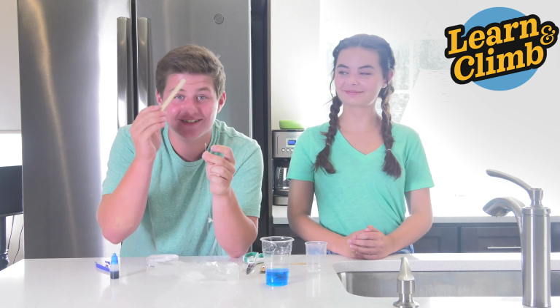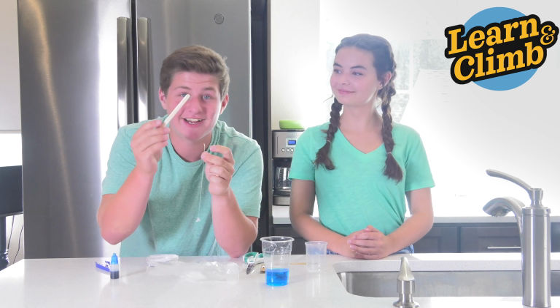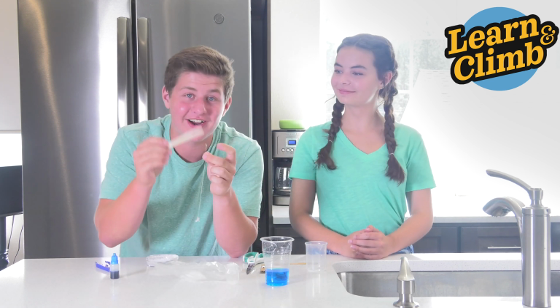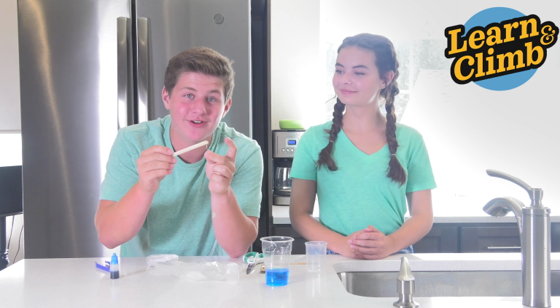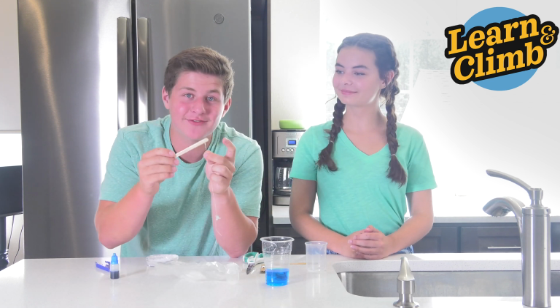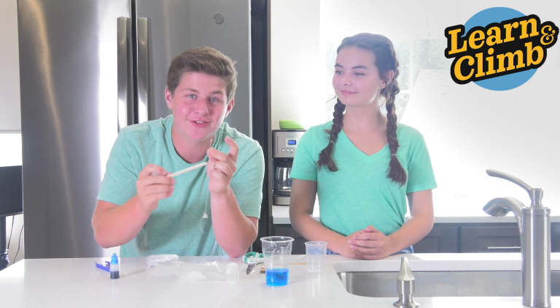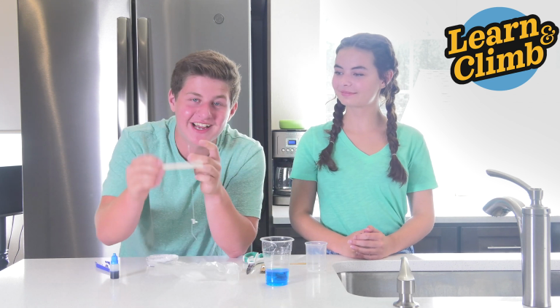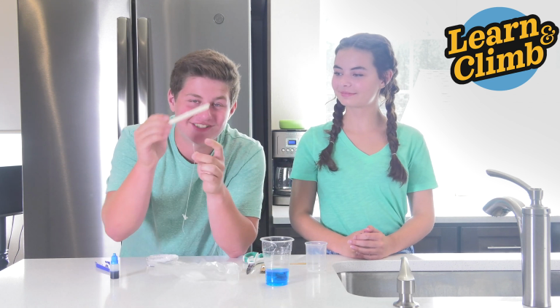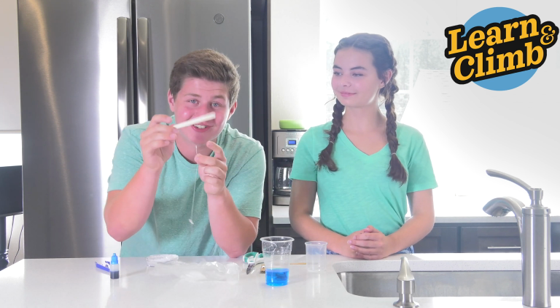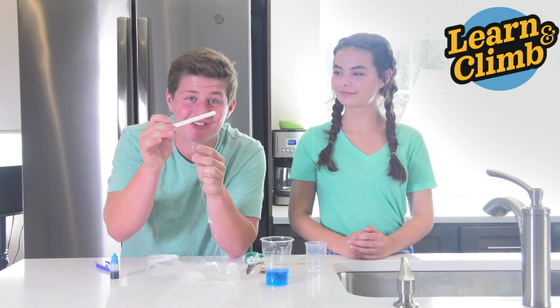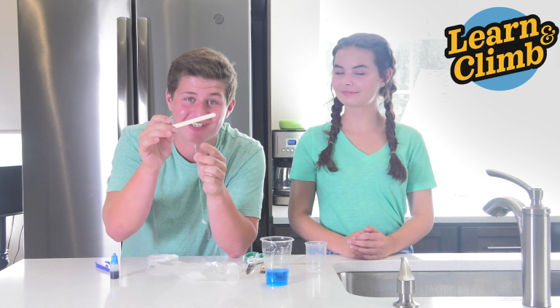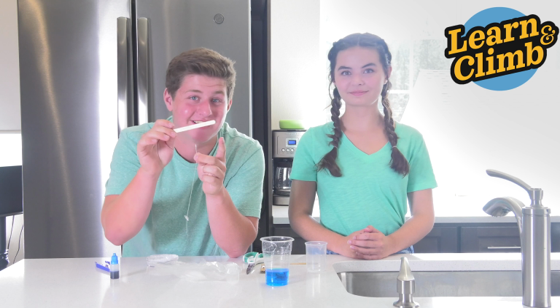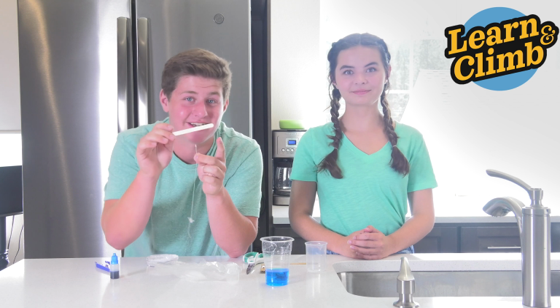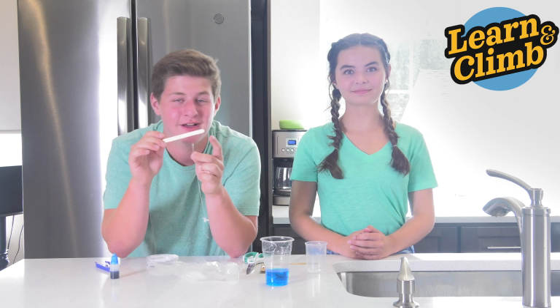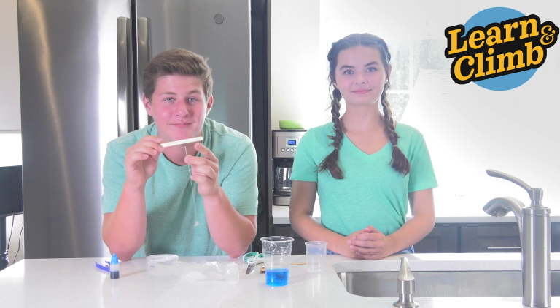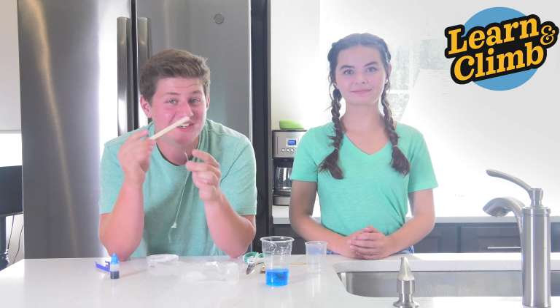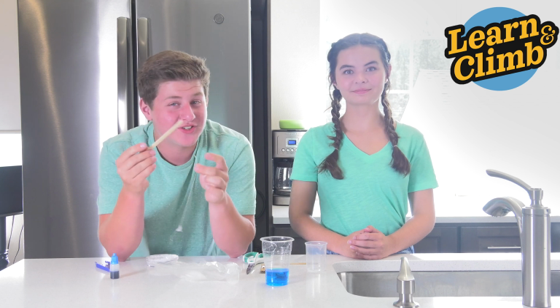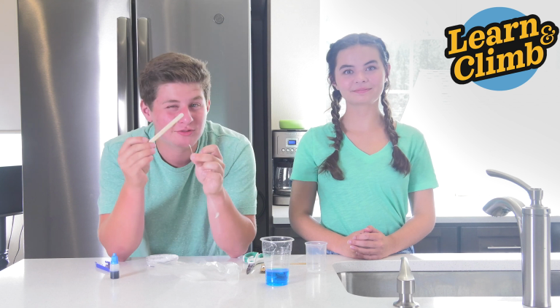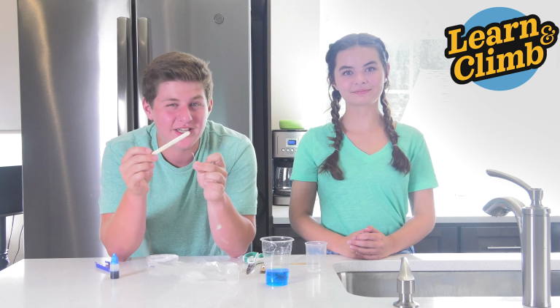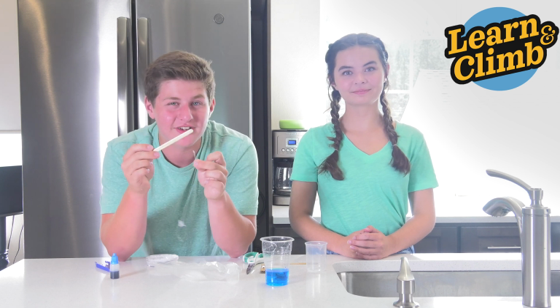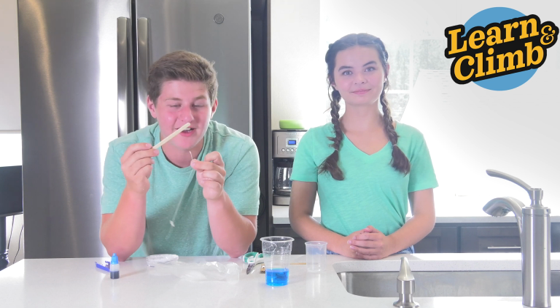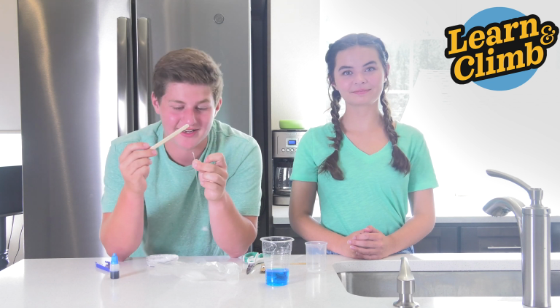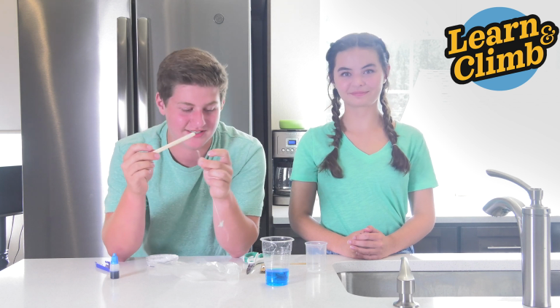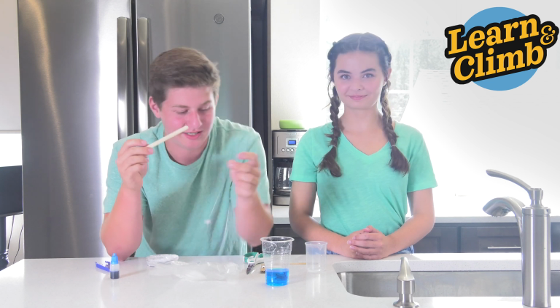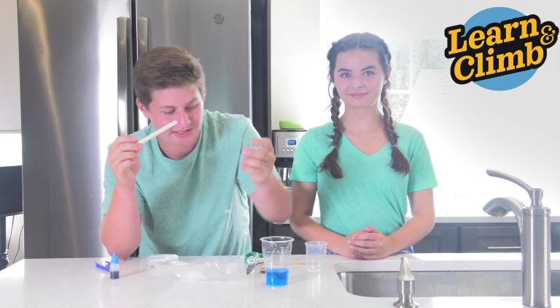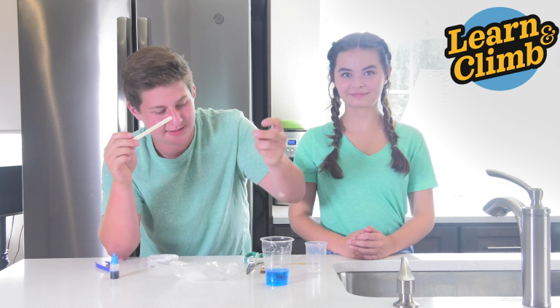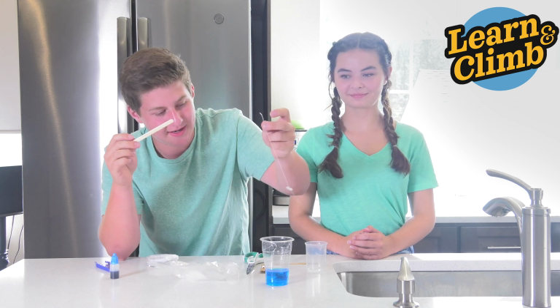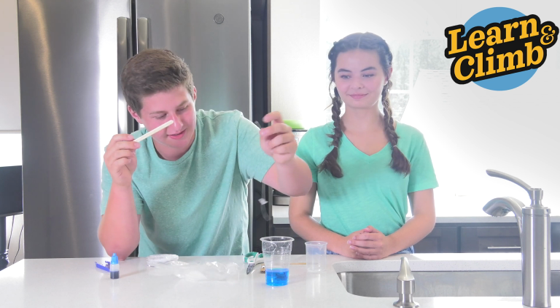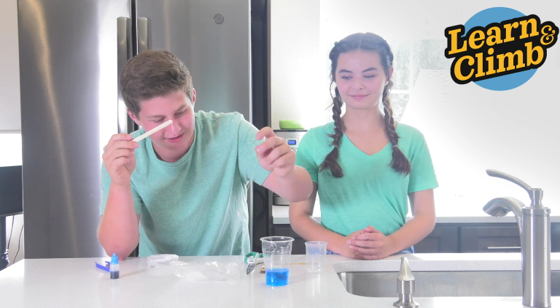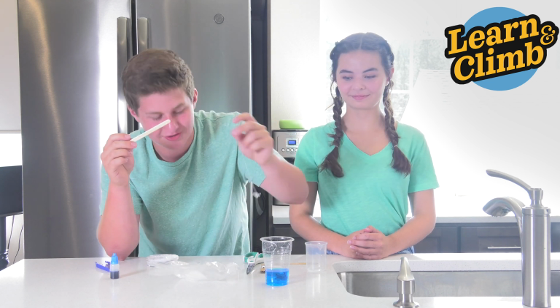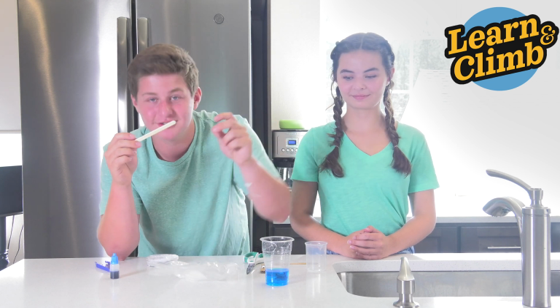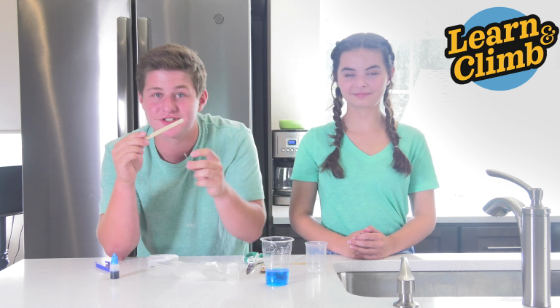Tie the other end of your thread to your stirring stick. Make sure you get a really good knot, because it's going to be suspended in your solution.